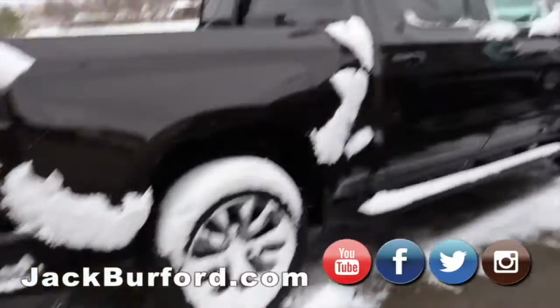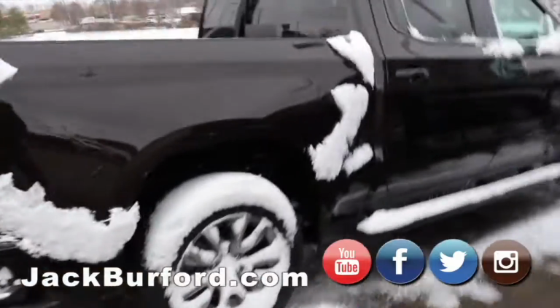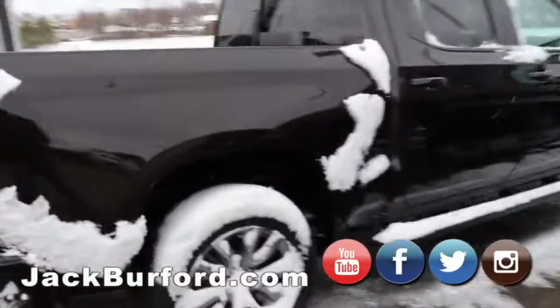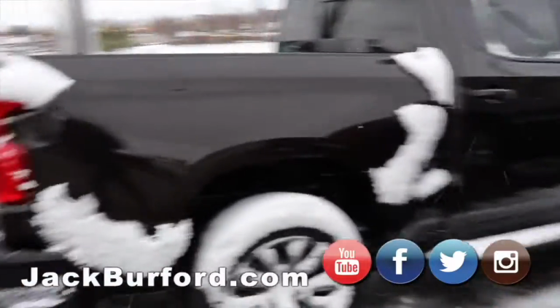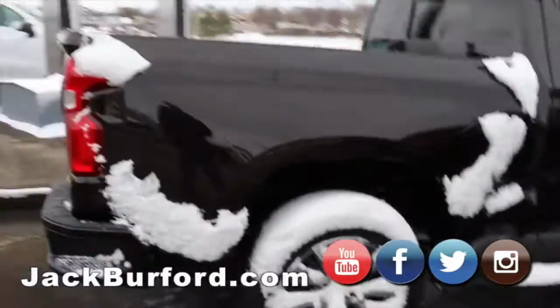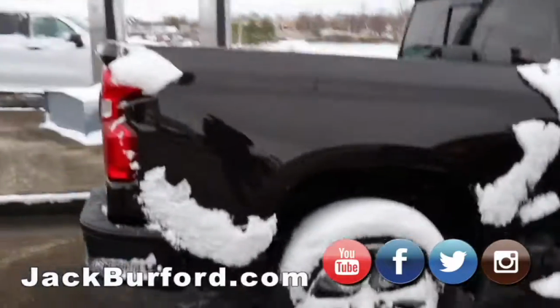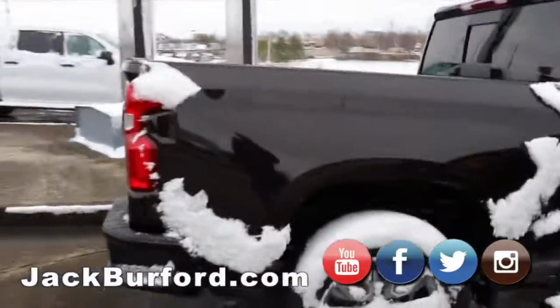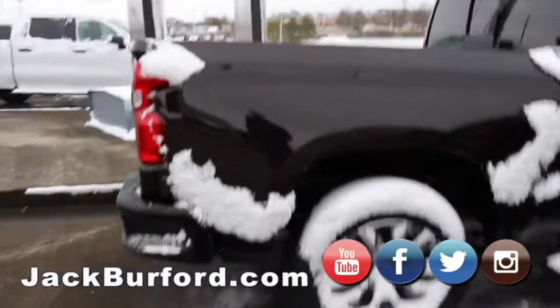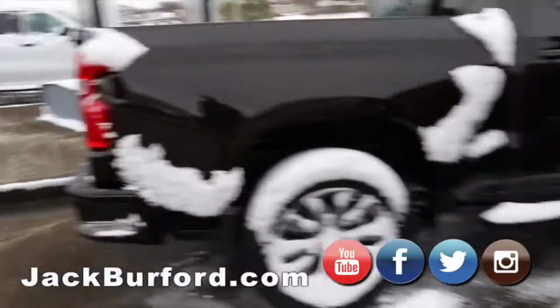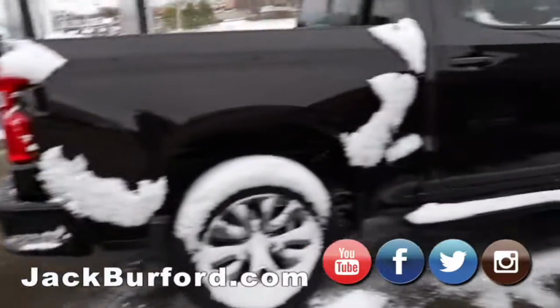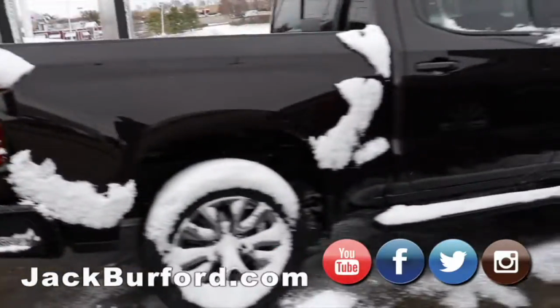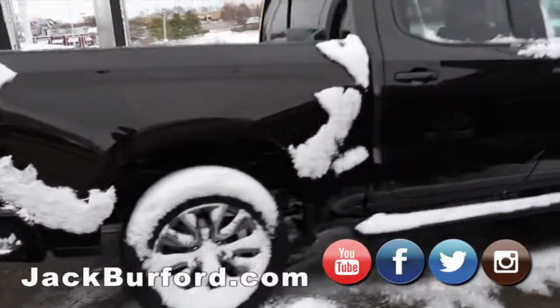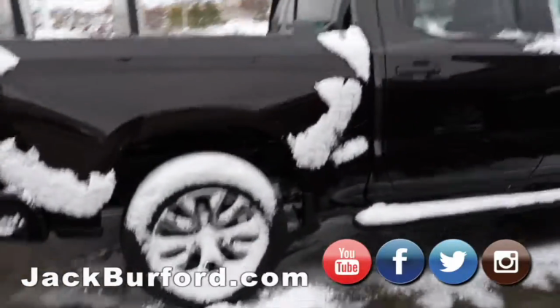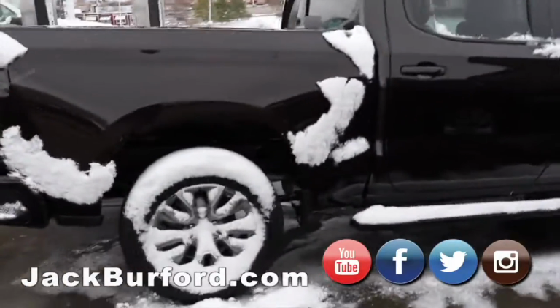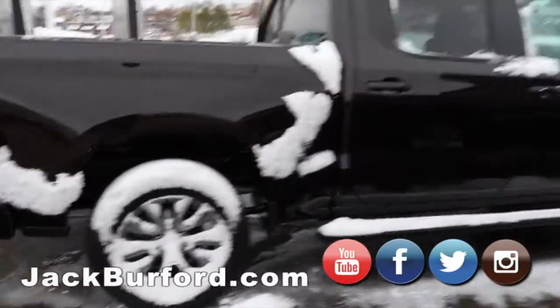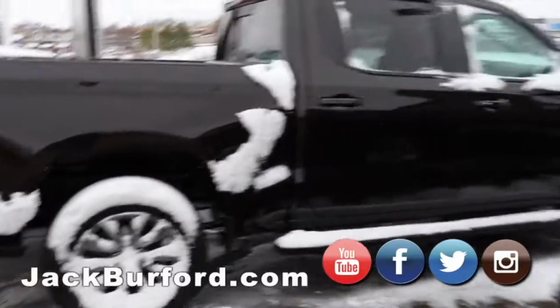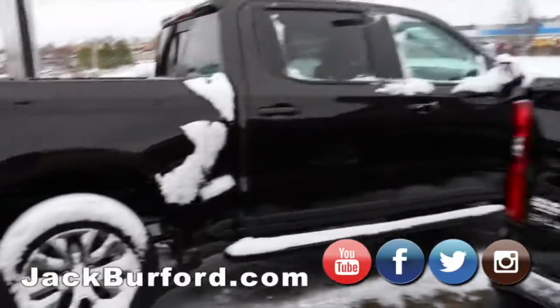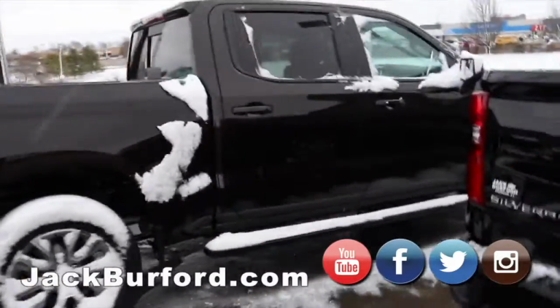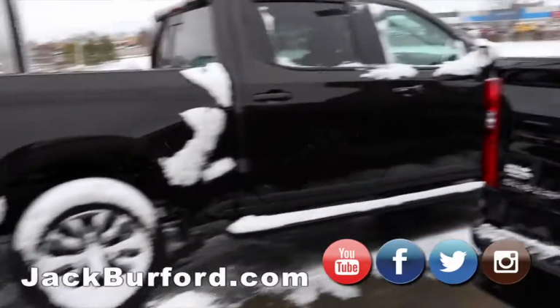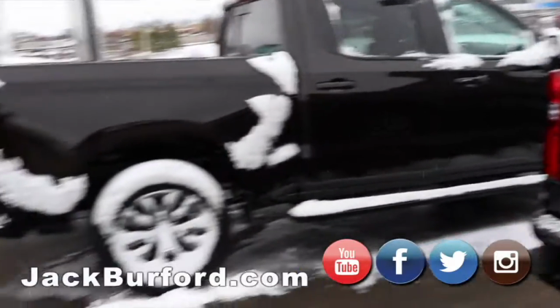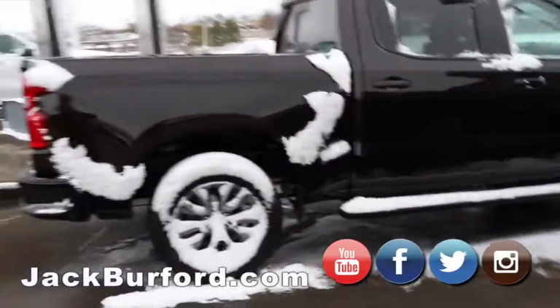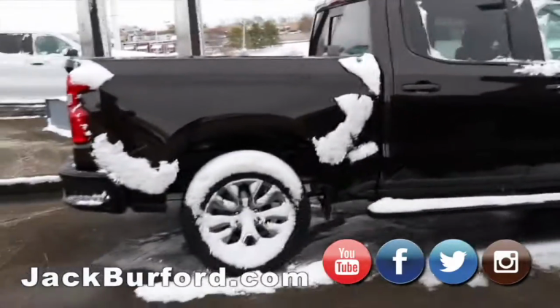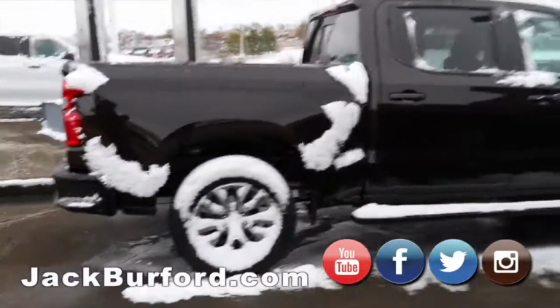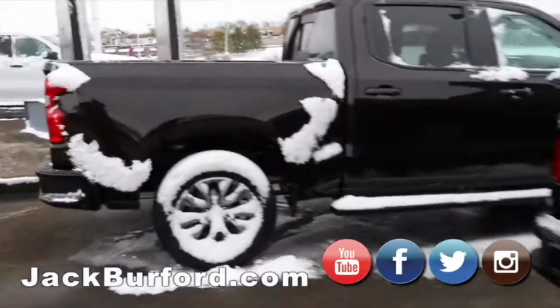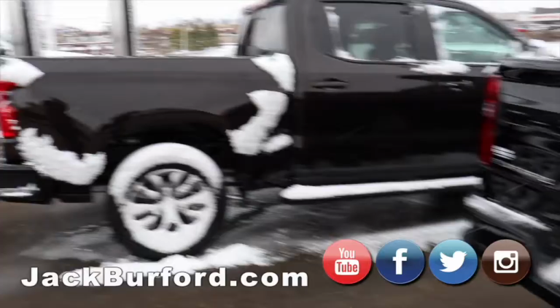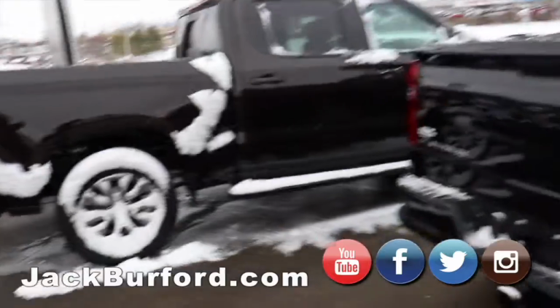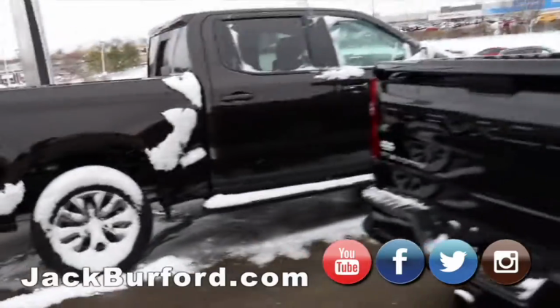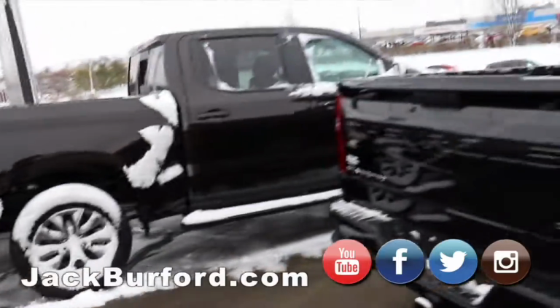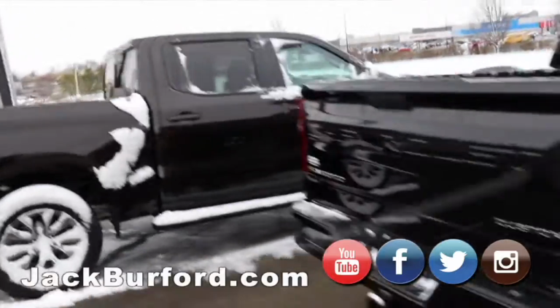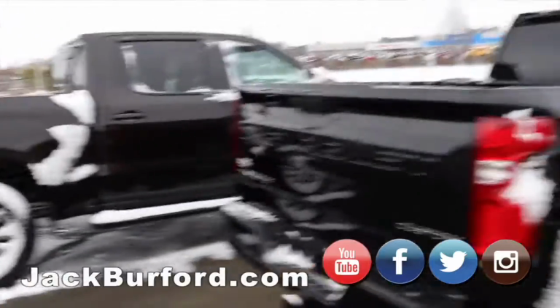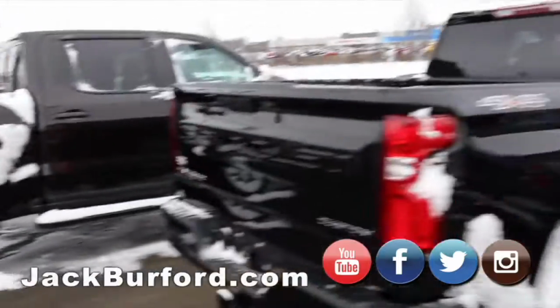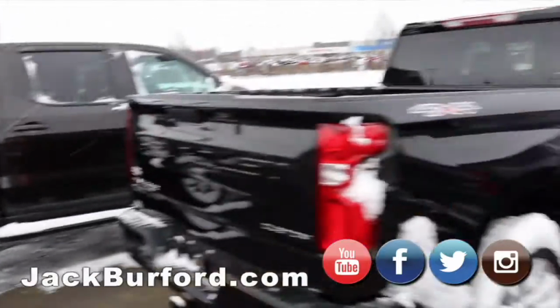Havana Brown — yeah, Havana Brown. With running boards, crew cab. Beautiful truck.